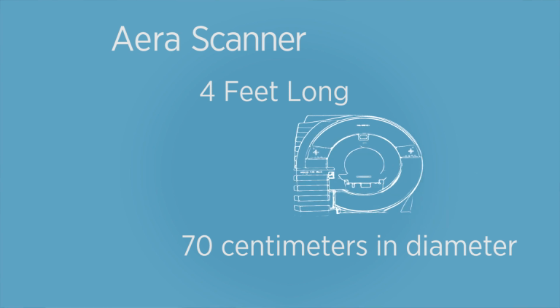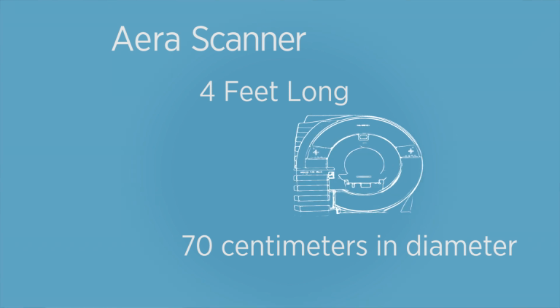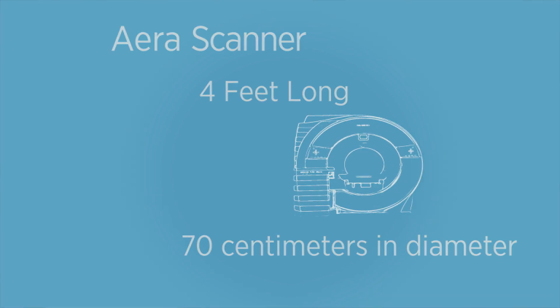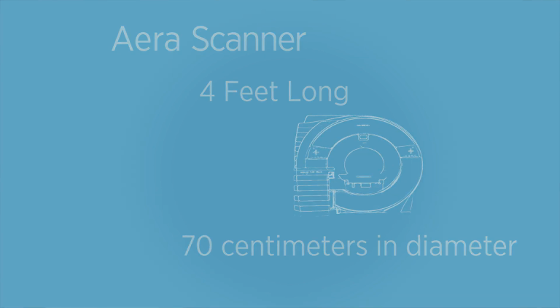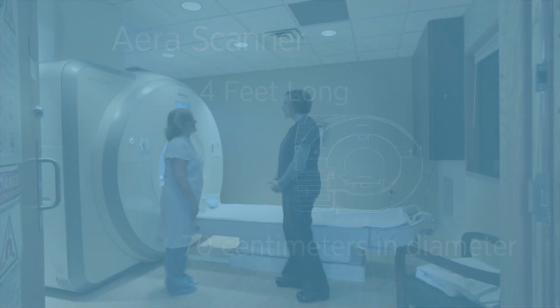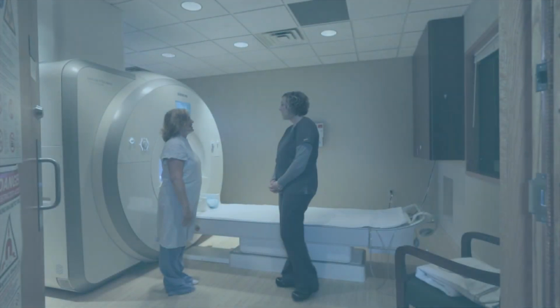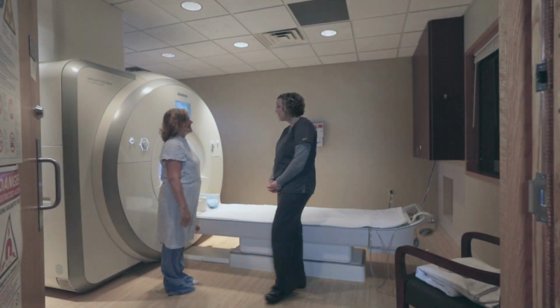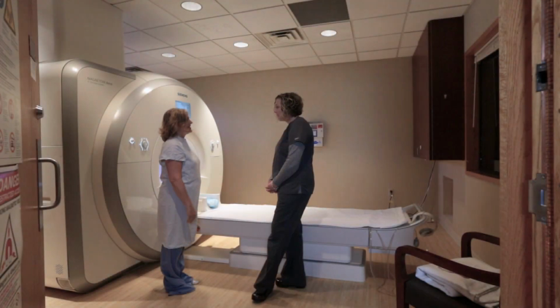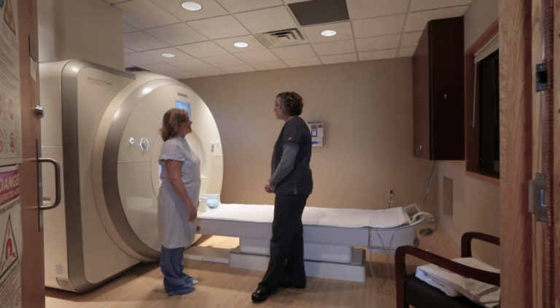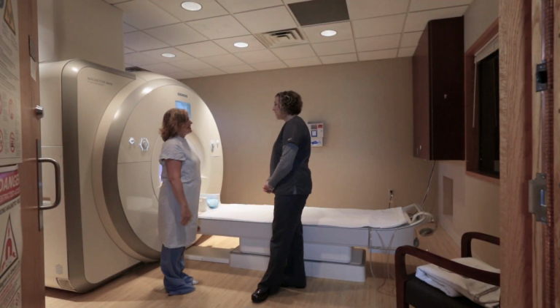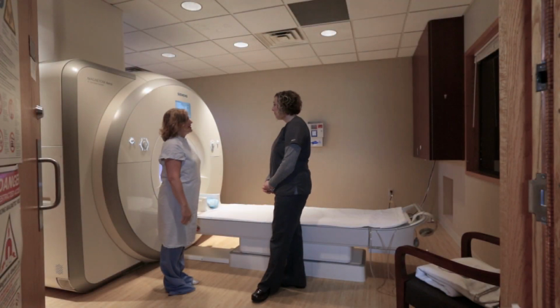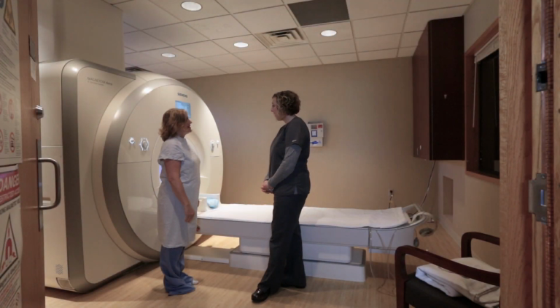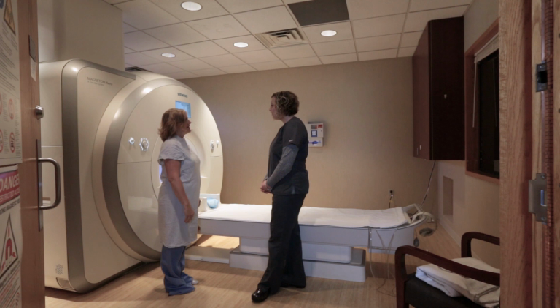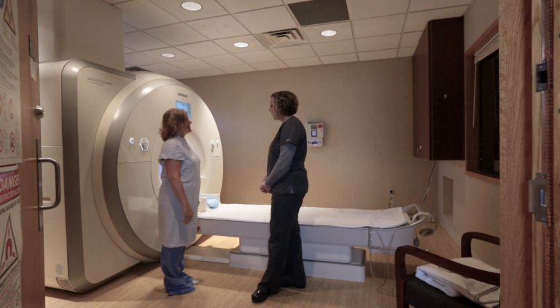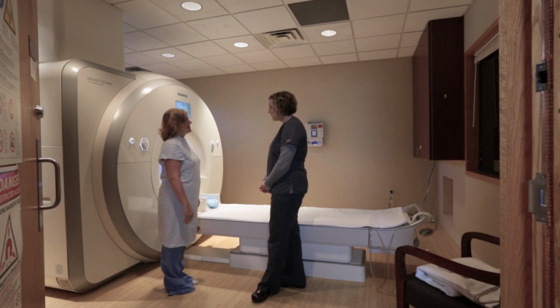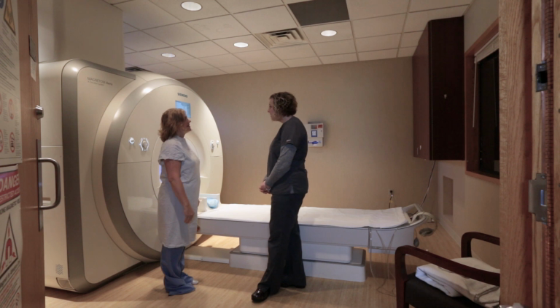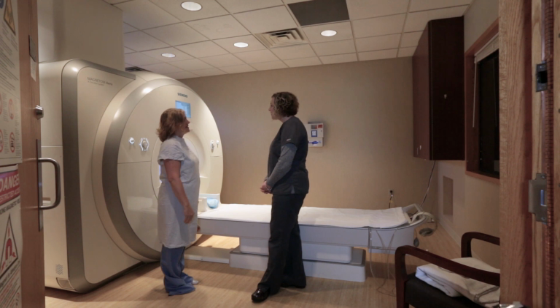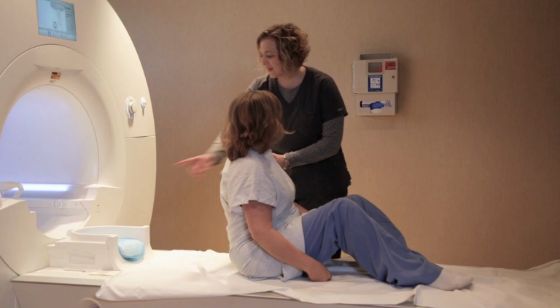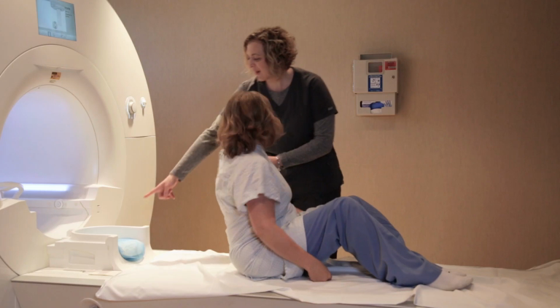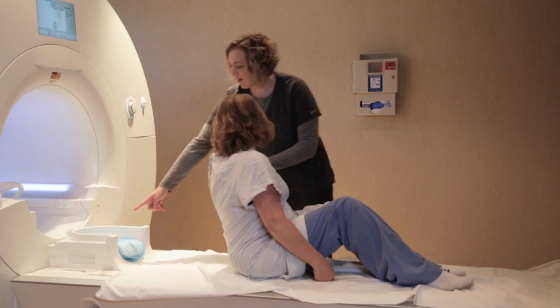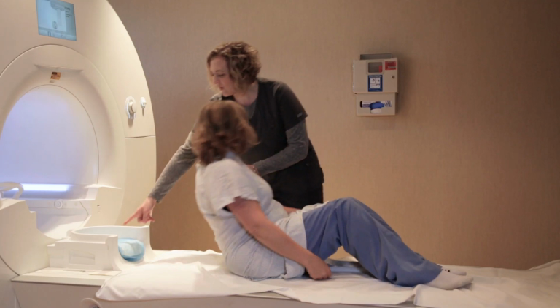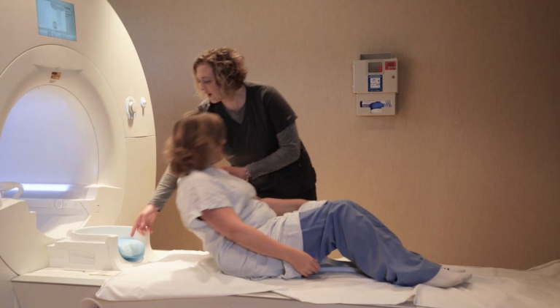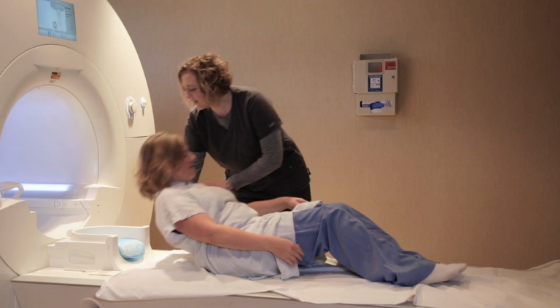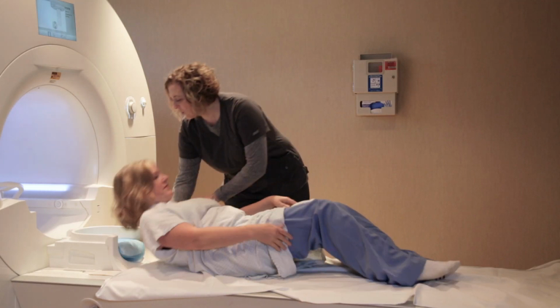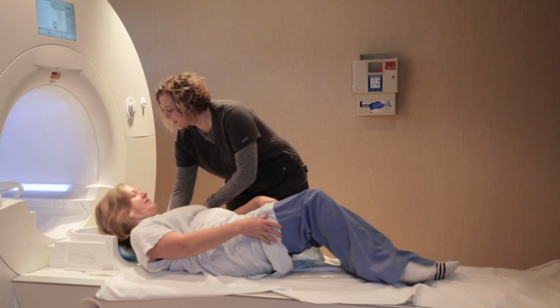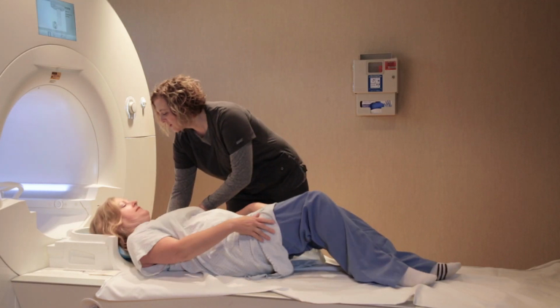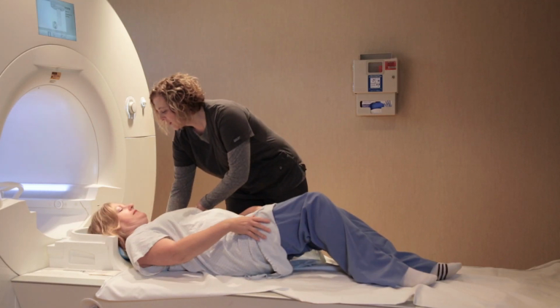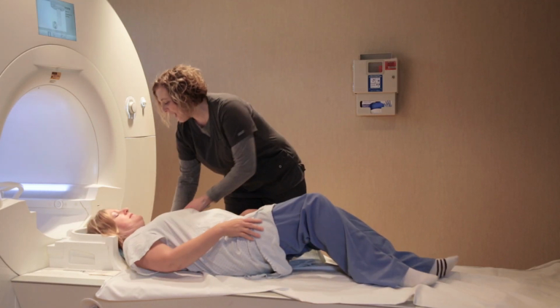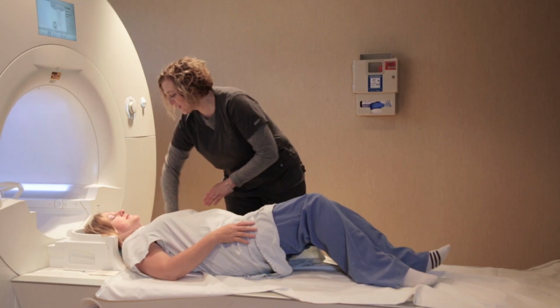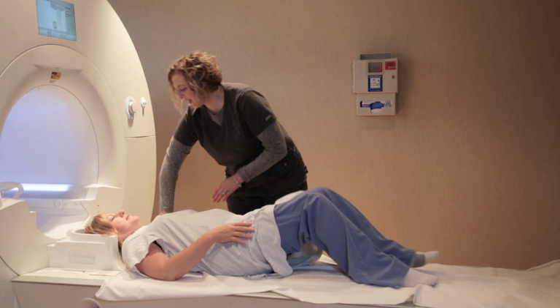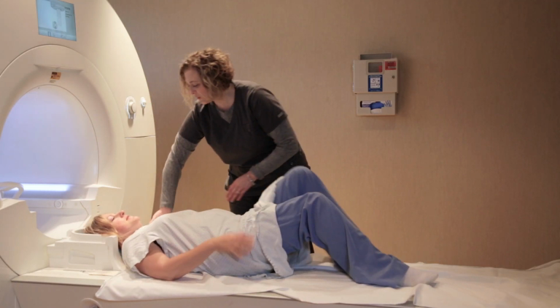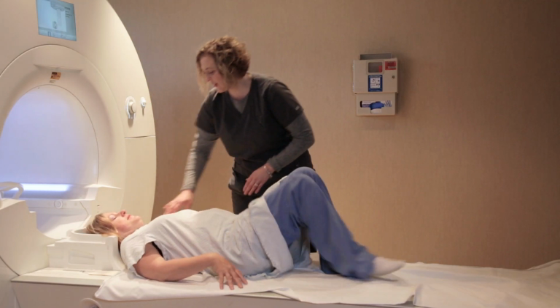Not every exam is the same. It's very specialized to the procedure that you're having and the type of coil that we might be using.